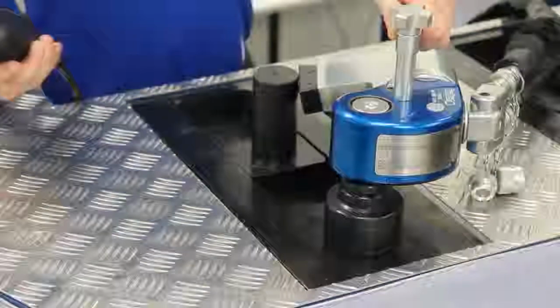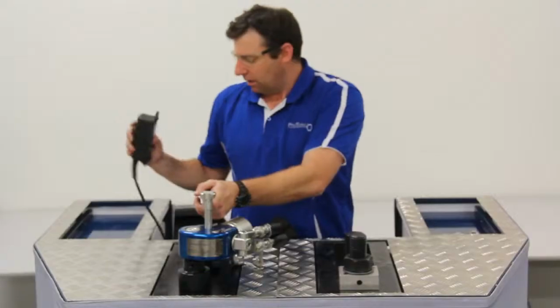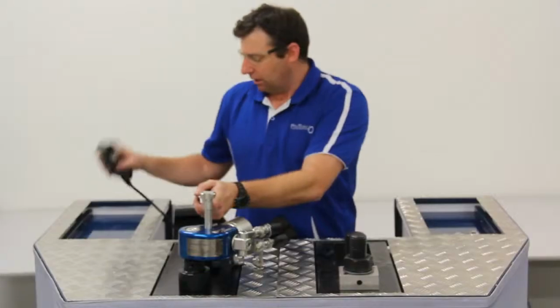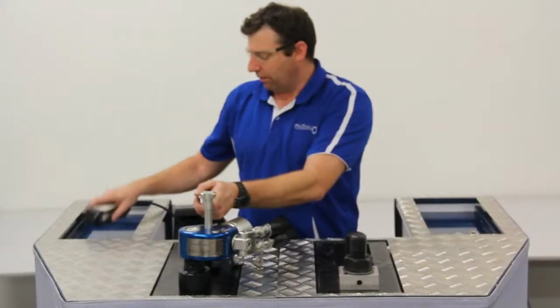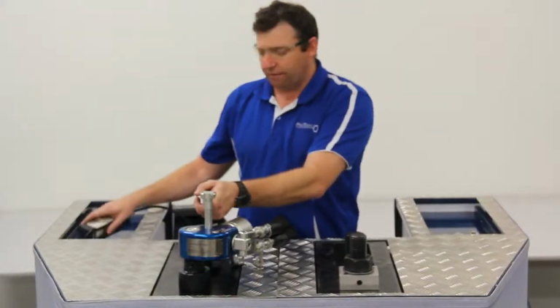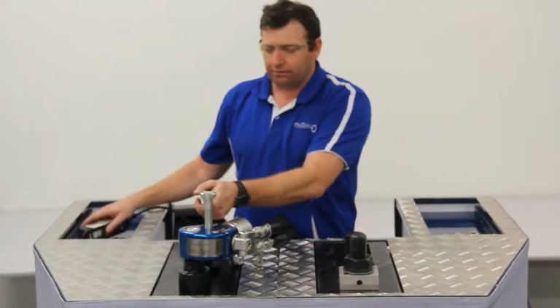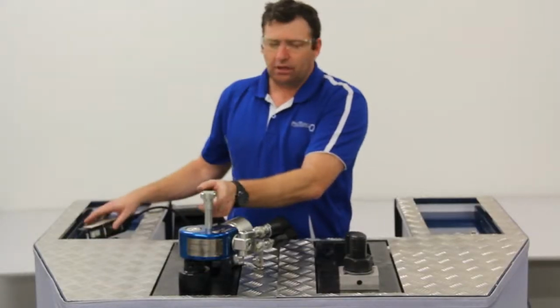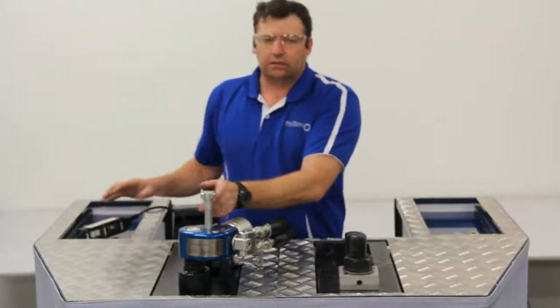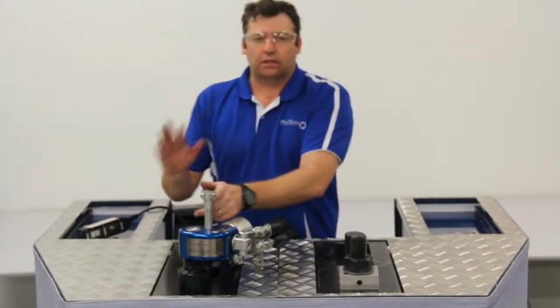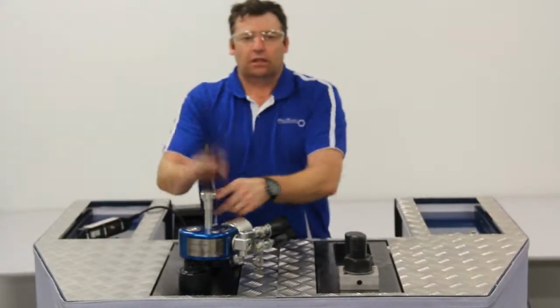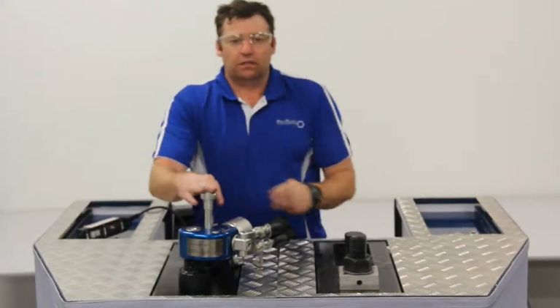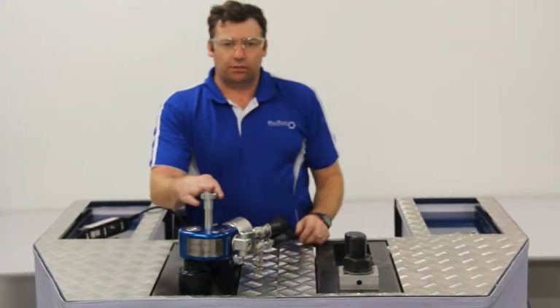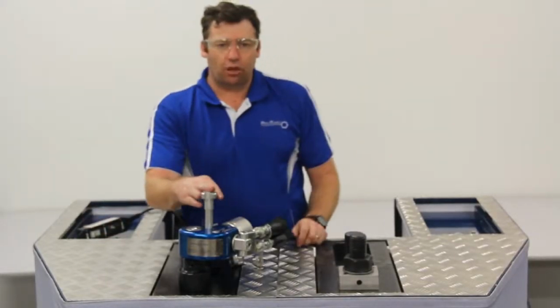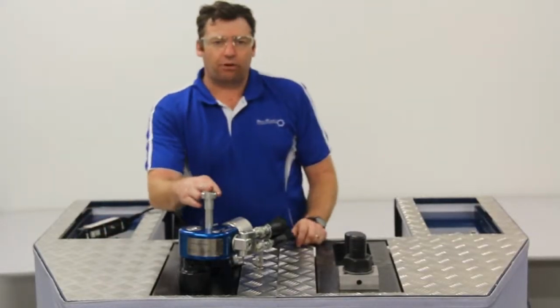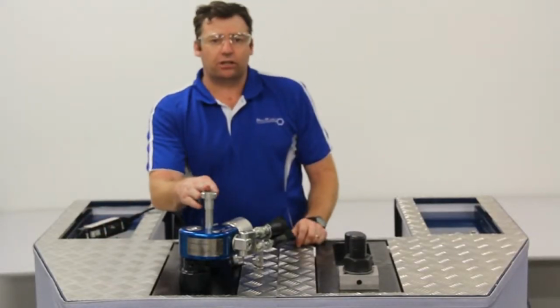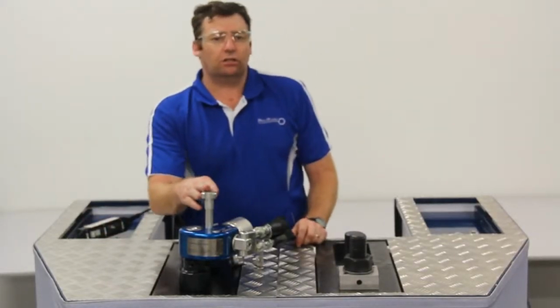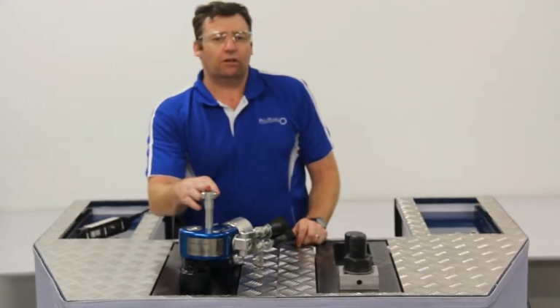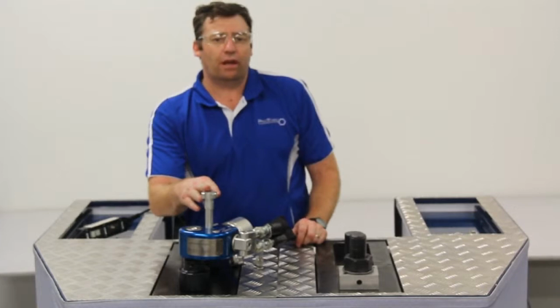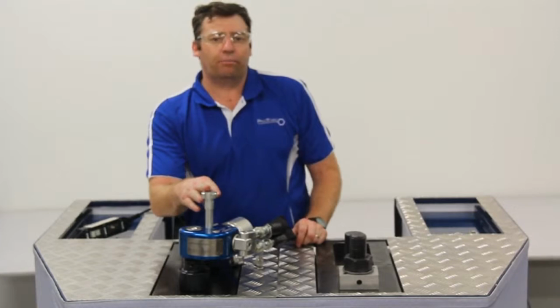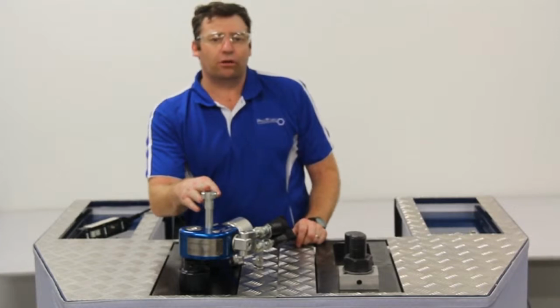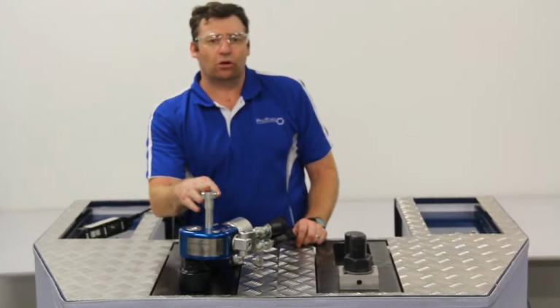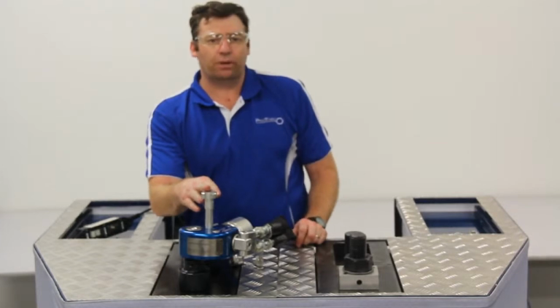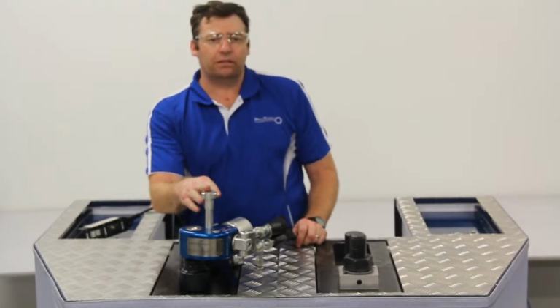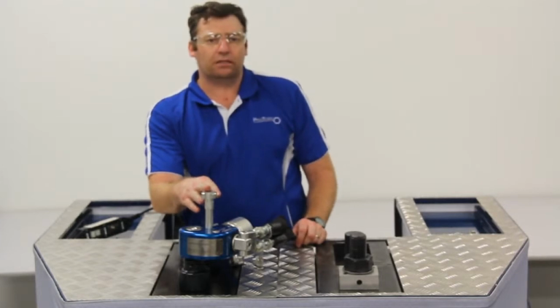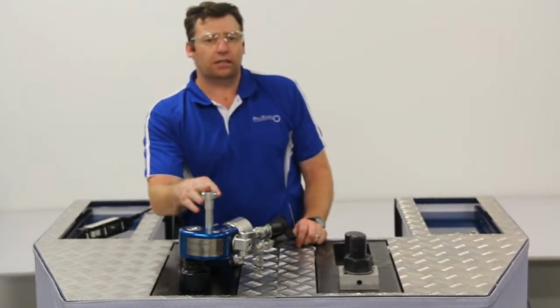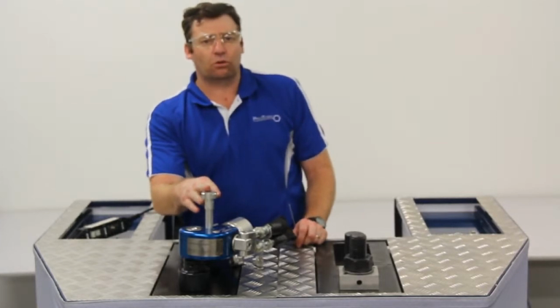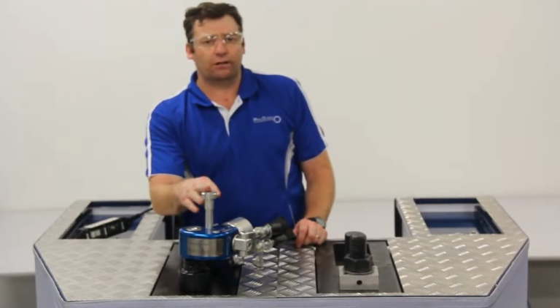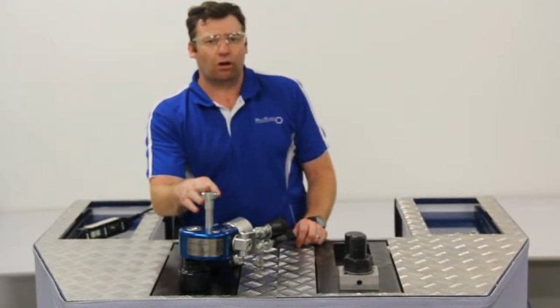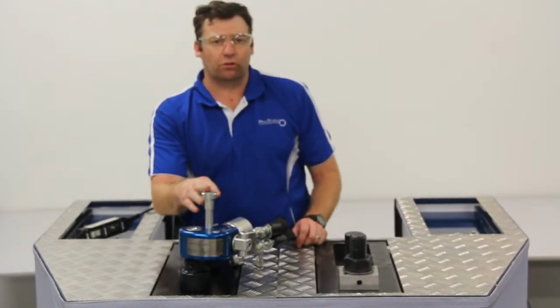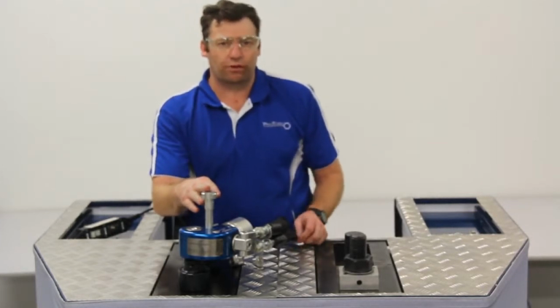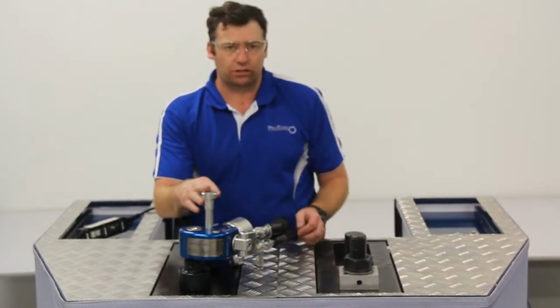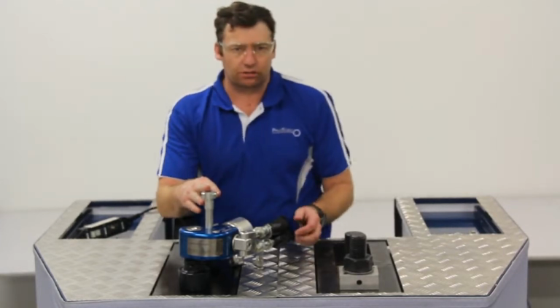And there we have it — simple operation of our ProTorque PTSD square drive torque wrenches.